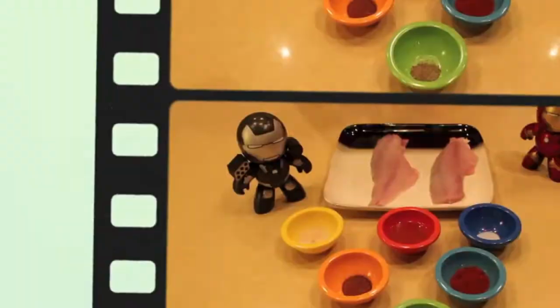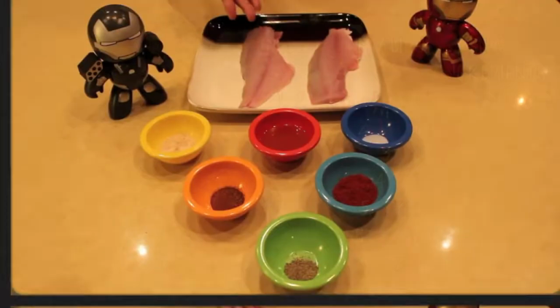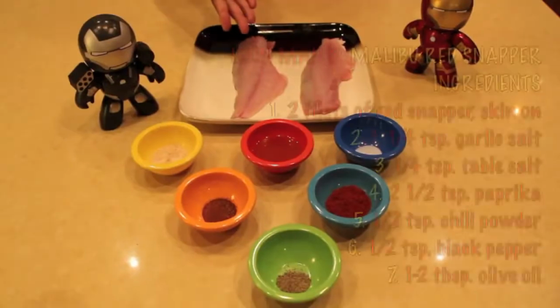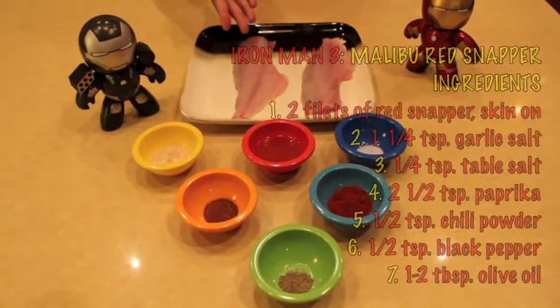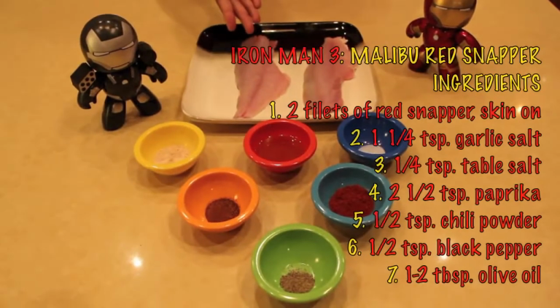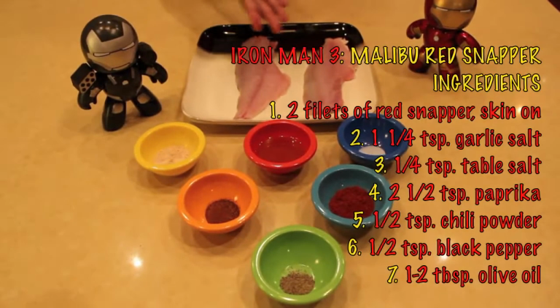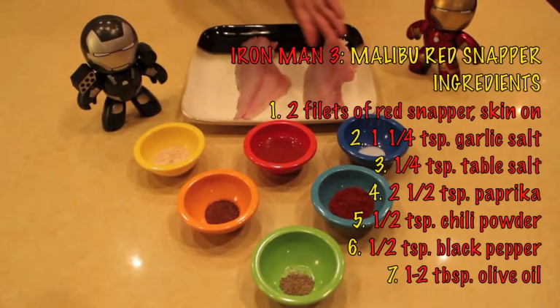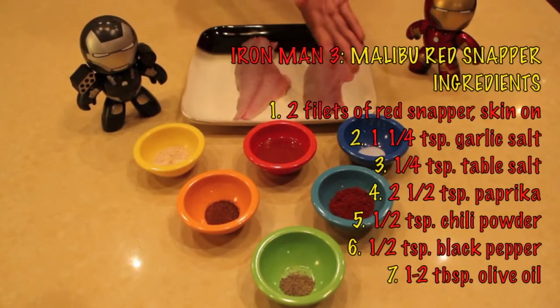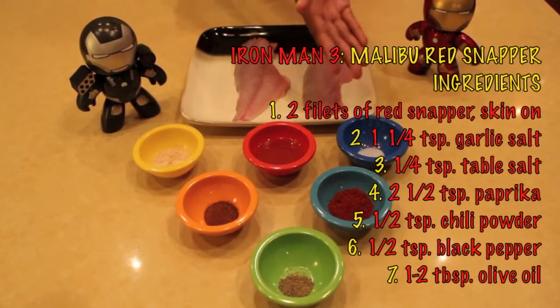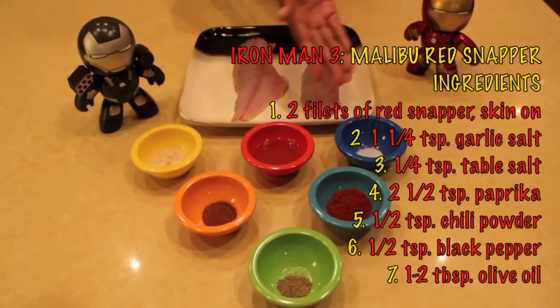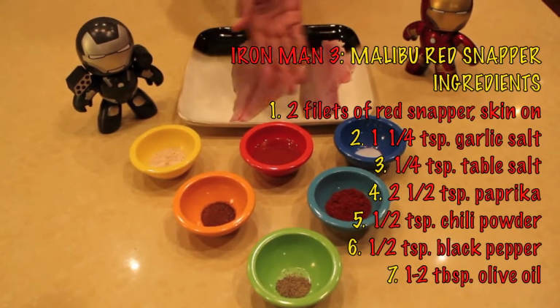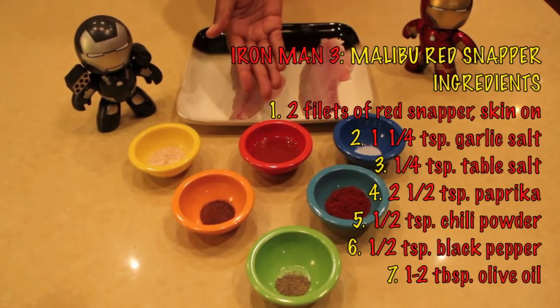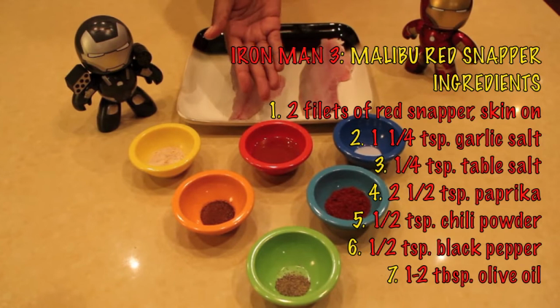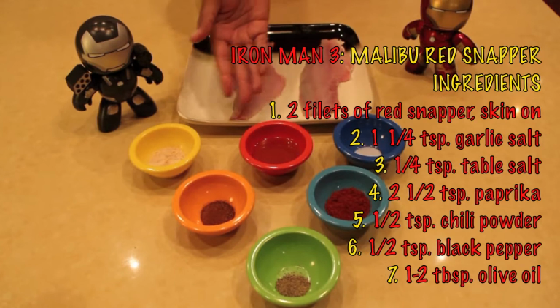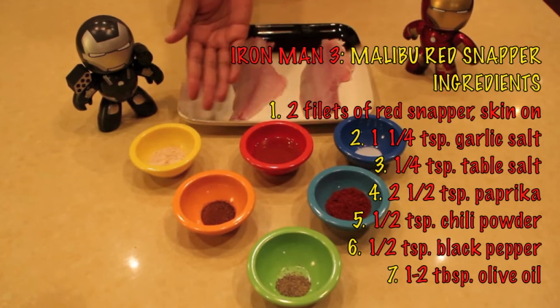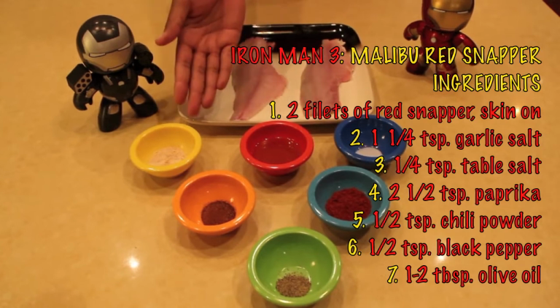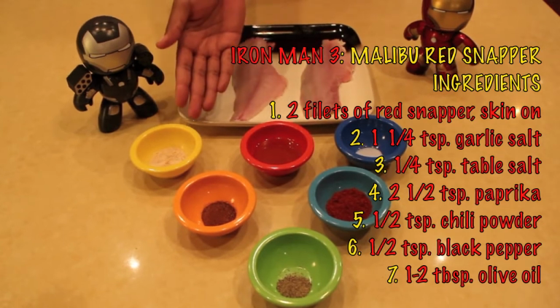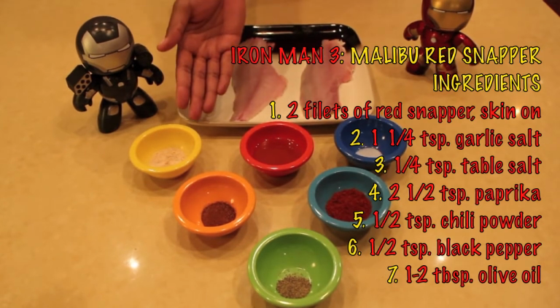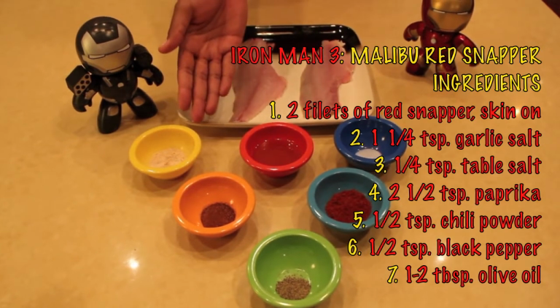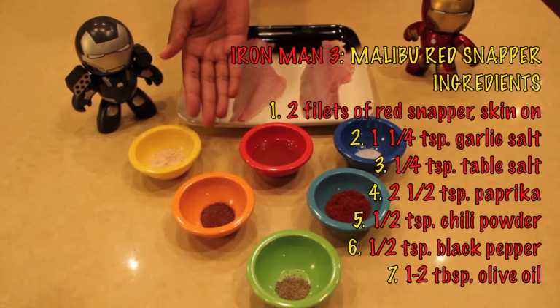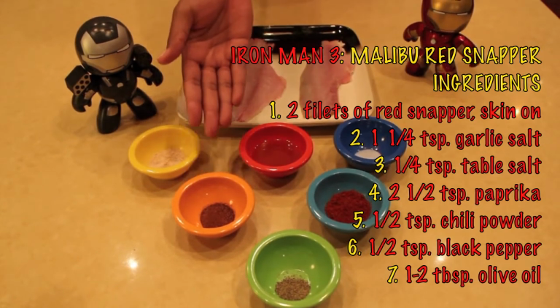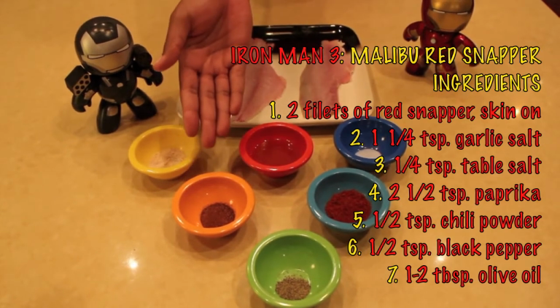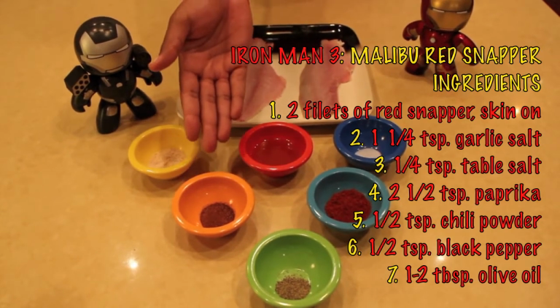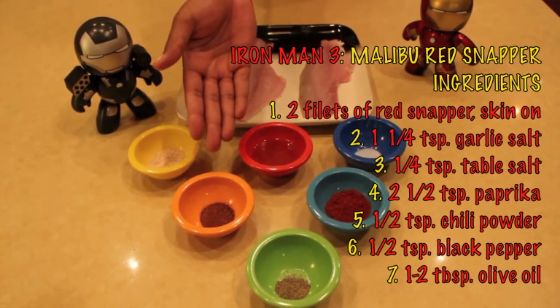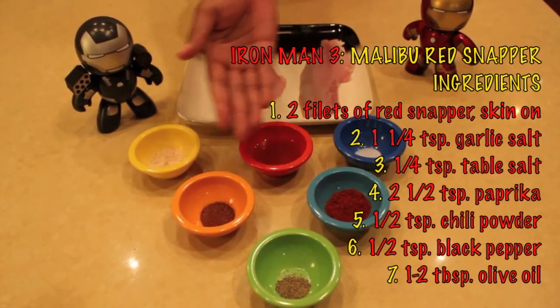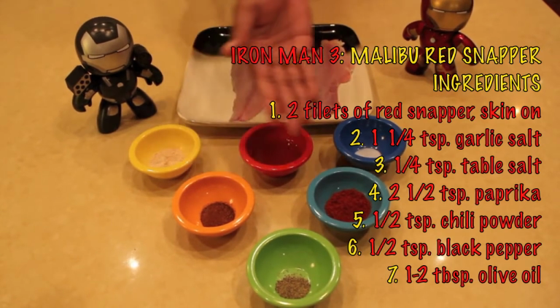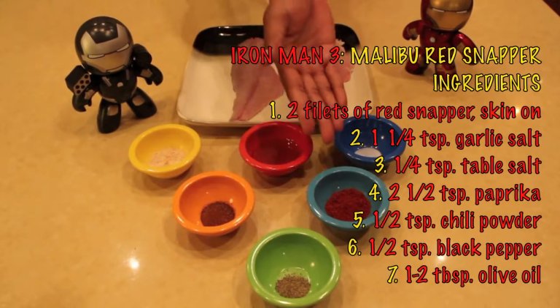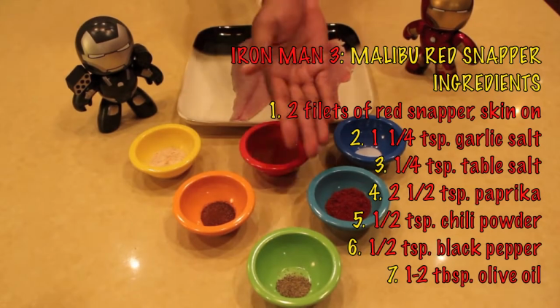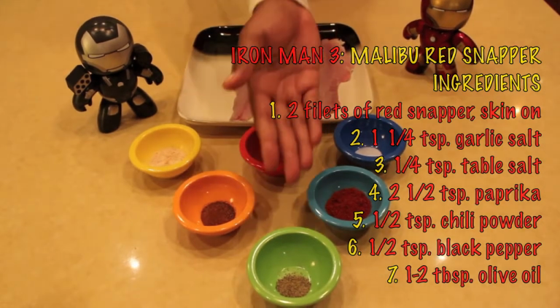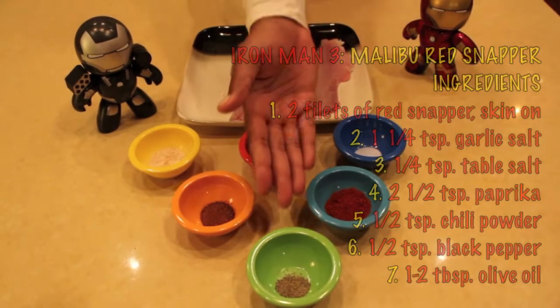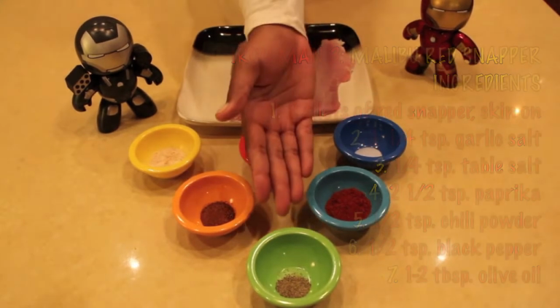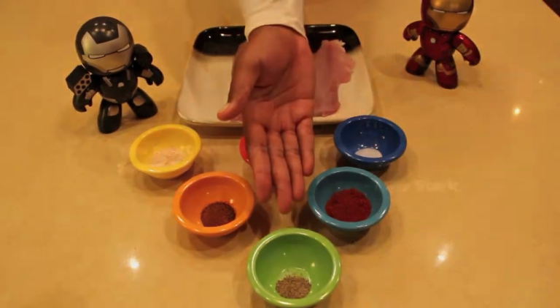Red snapper filet, salt, olive oil, garlic salt, chili powder, paprika, and pepper.